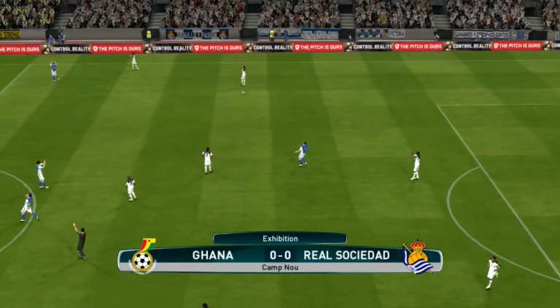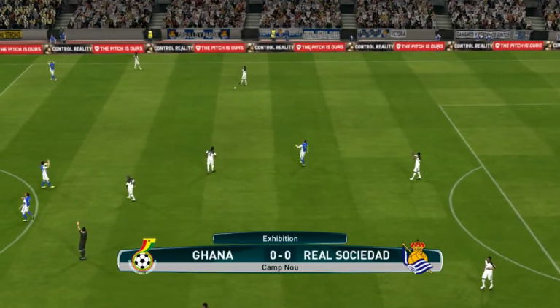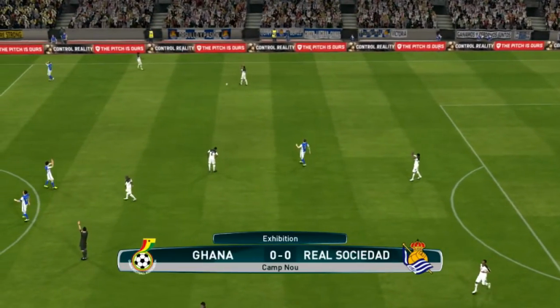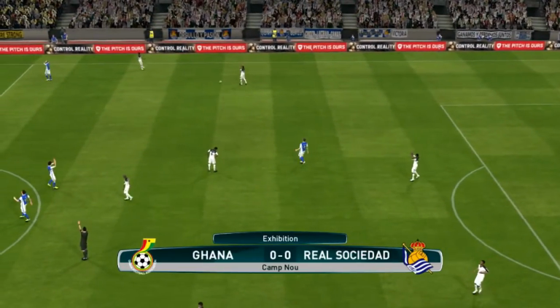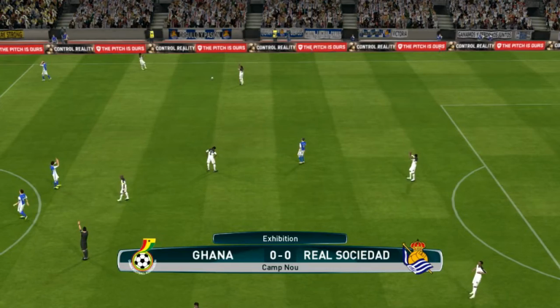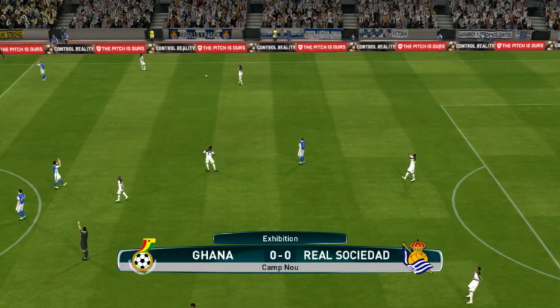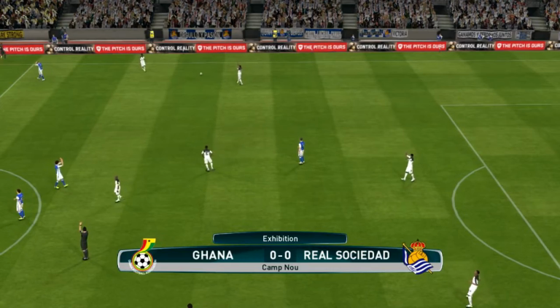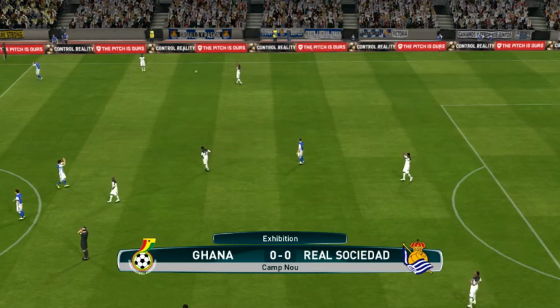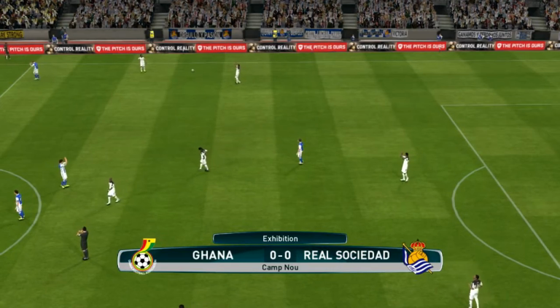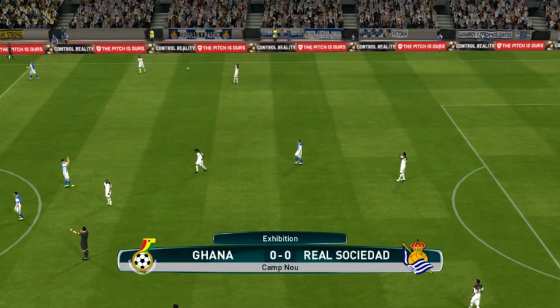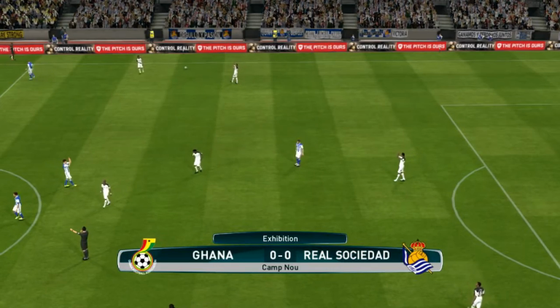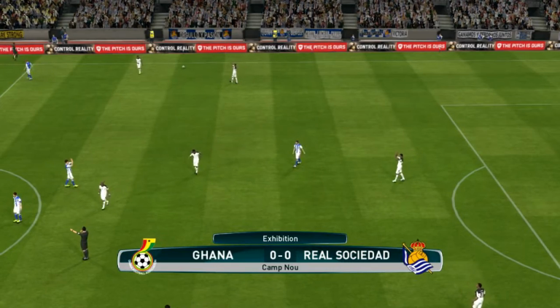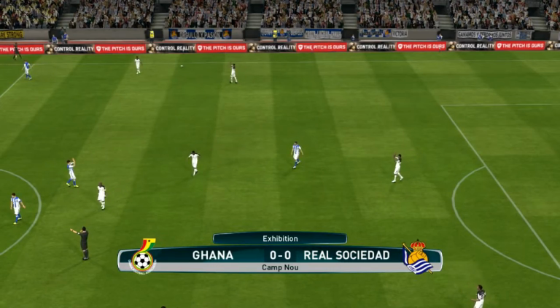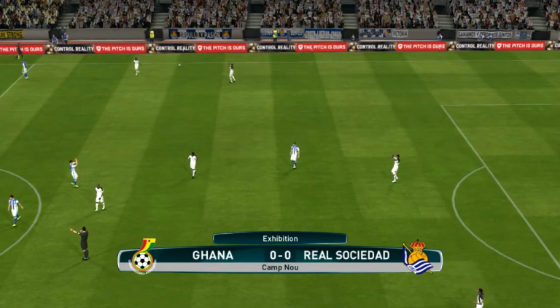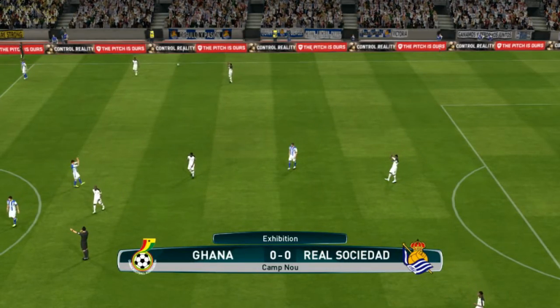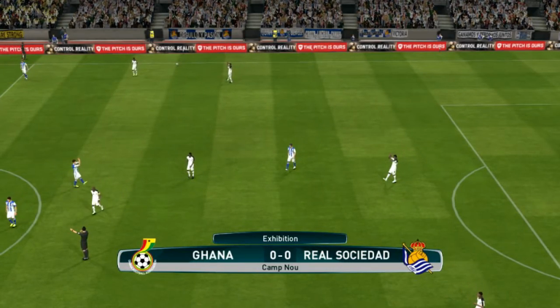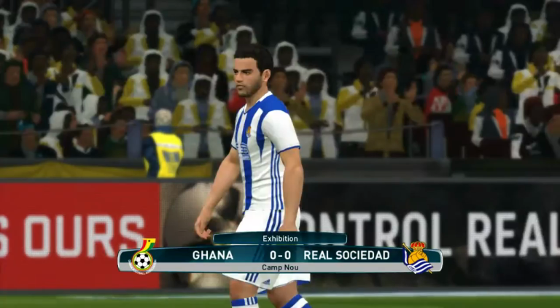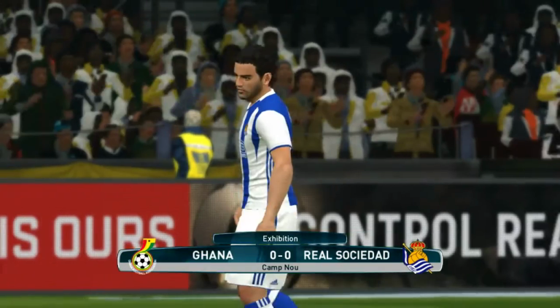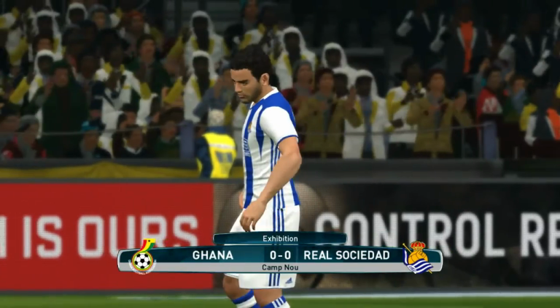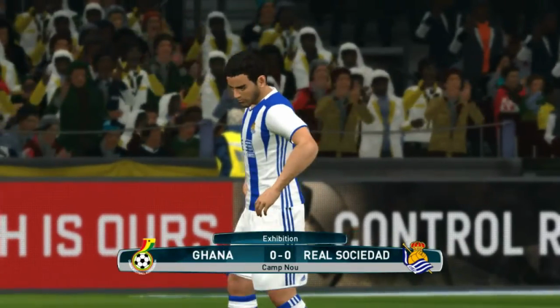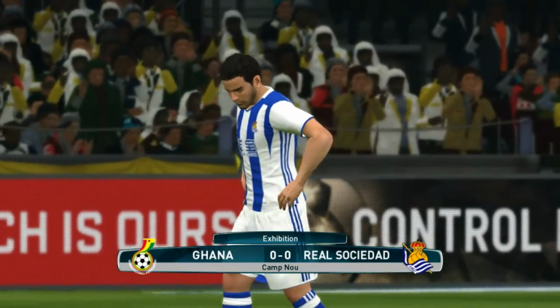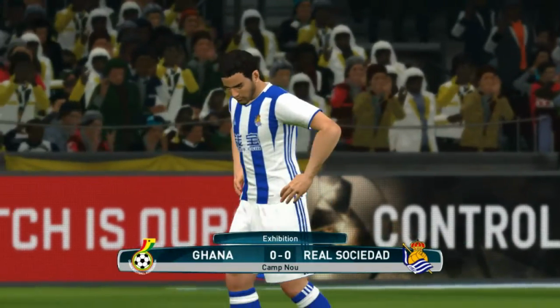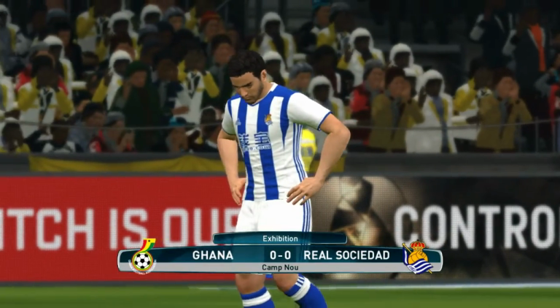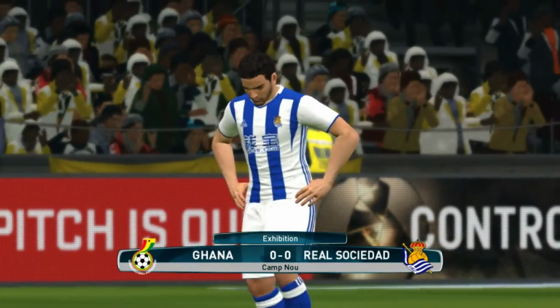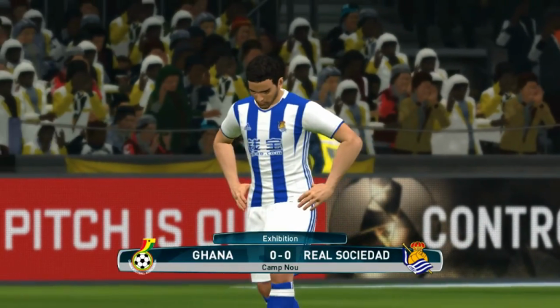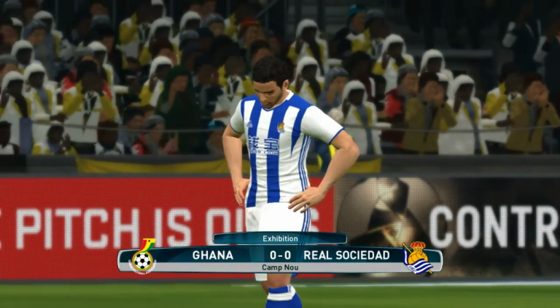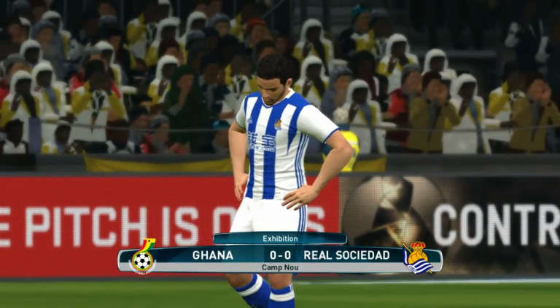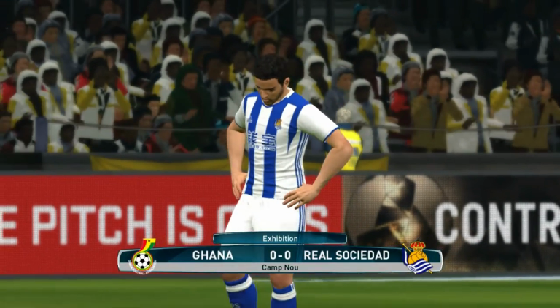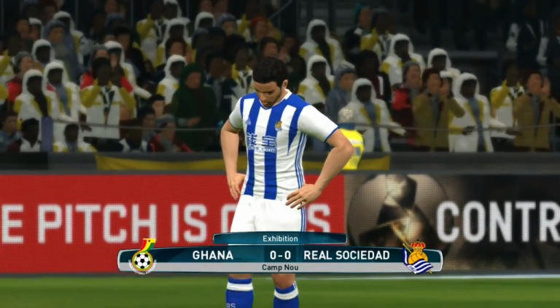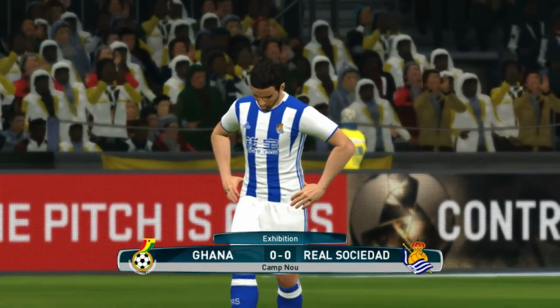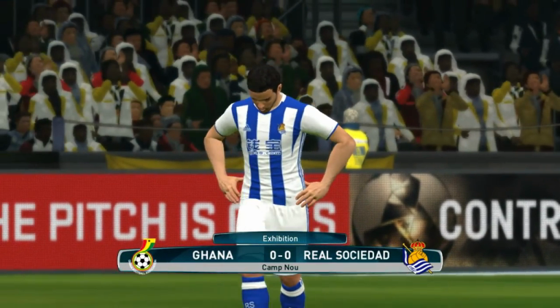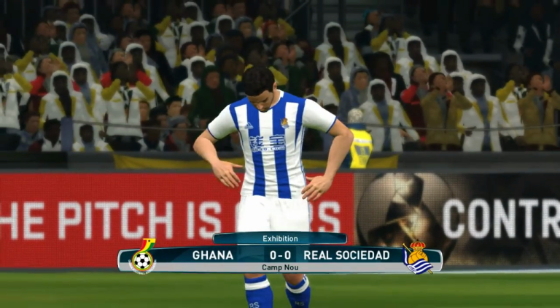So that's it. It is all over. A frustrating game for attackers on either side.